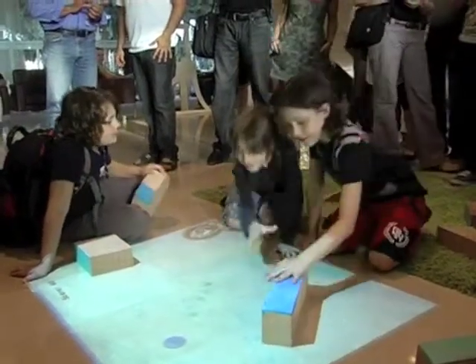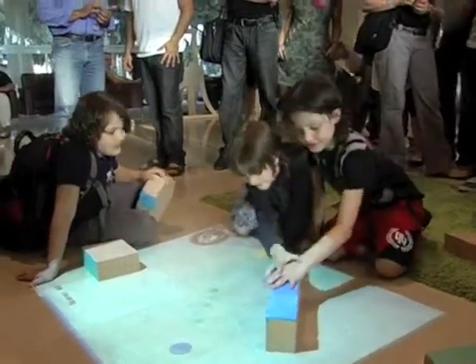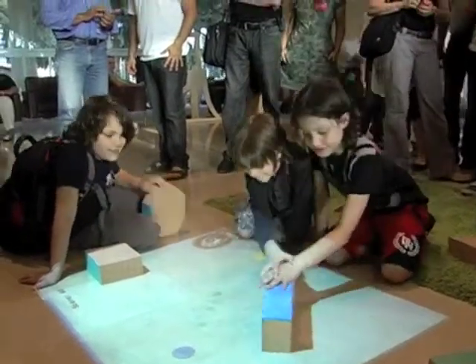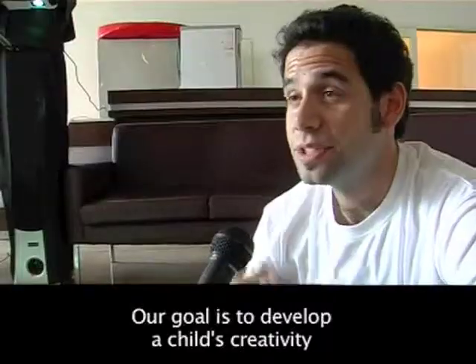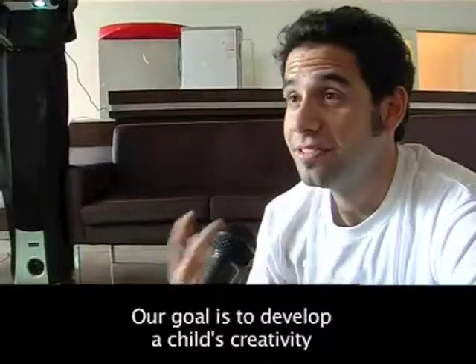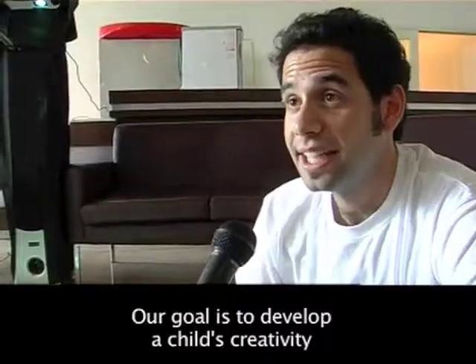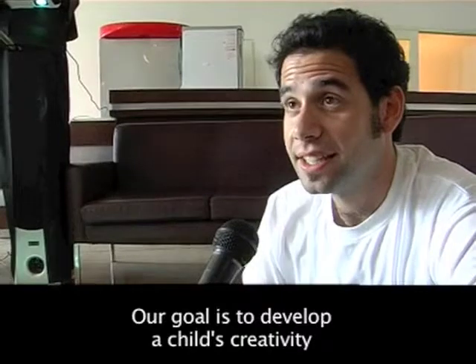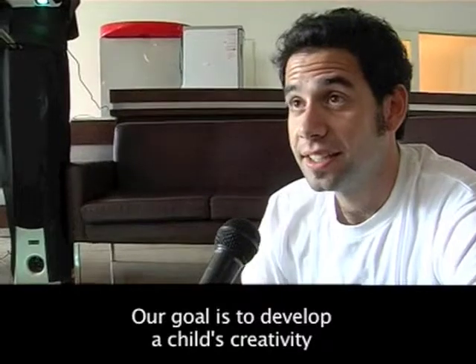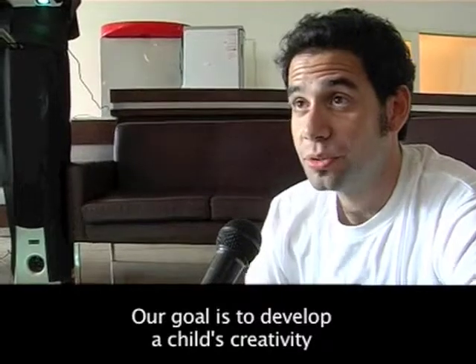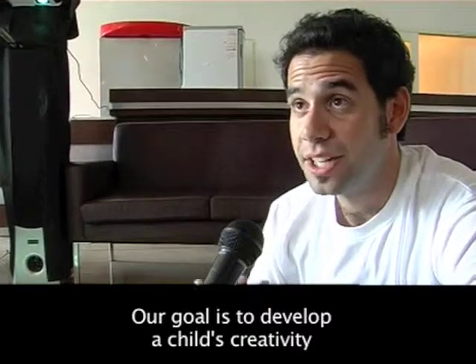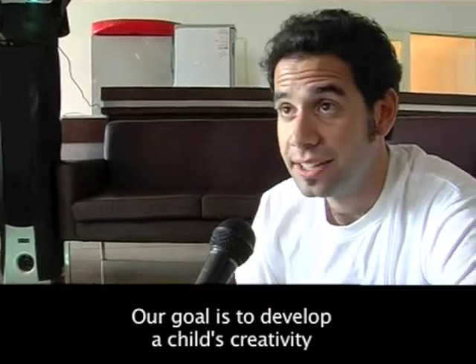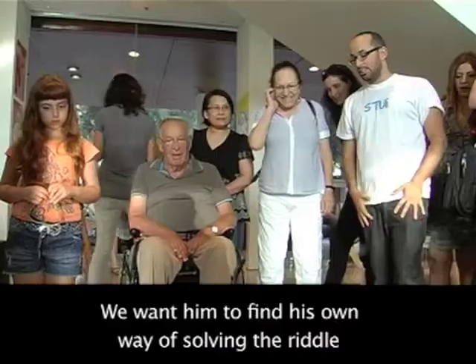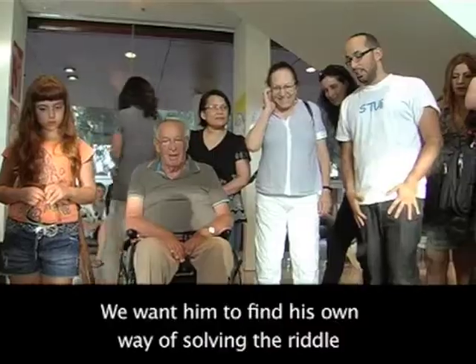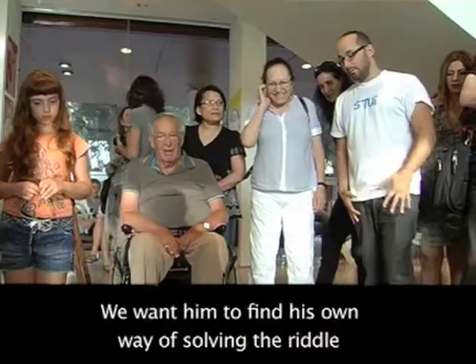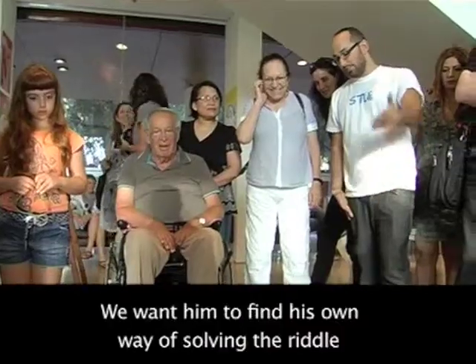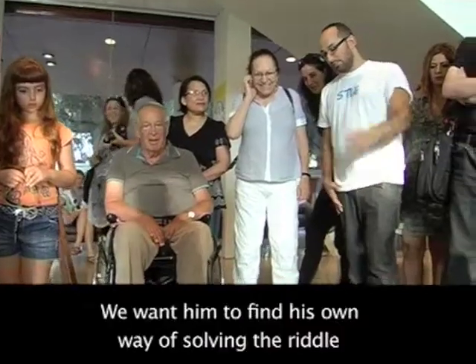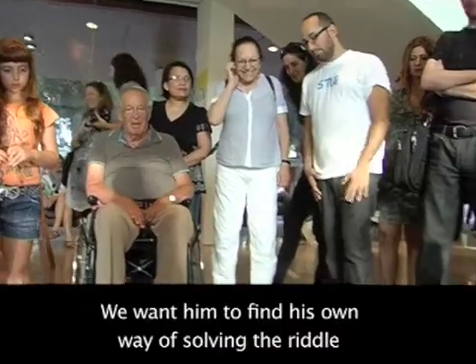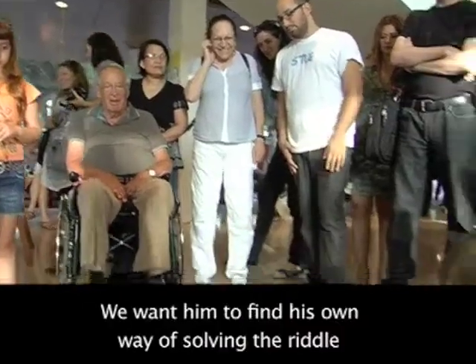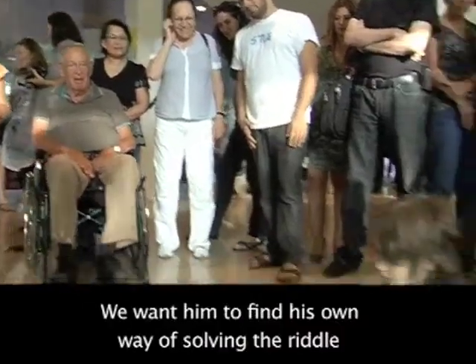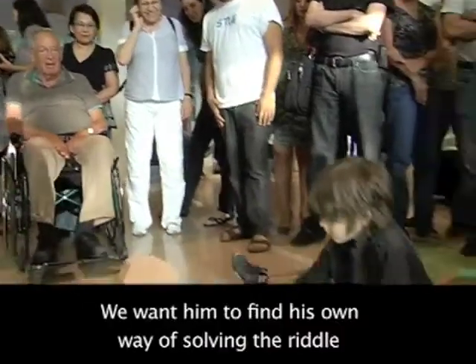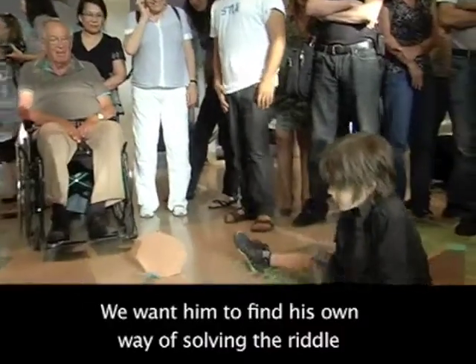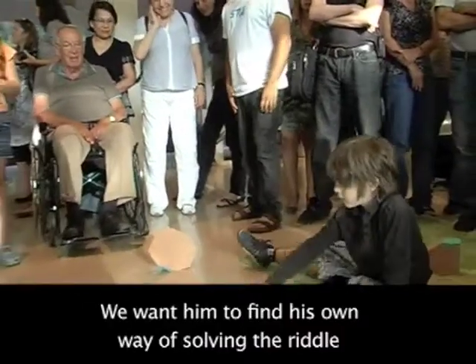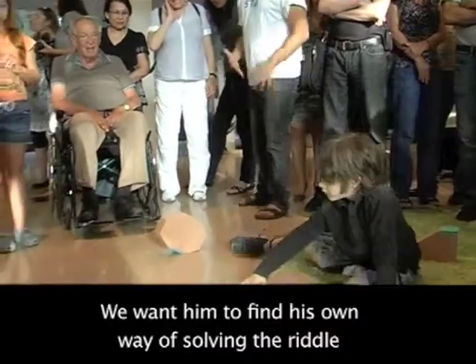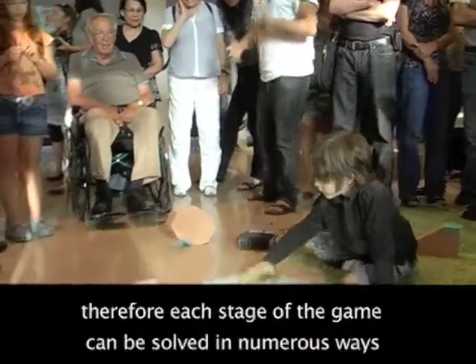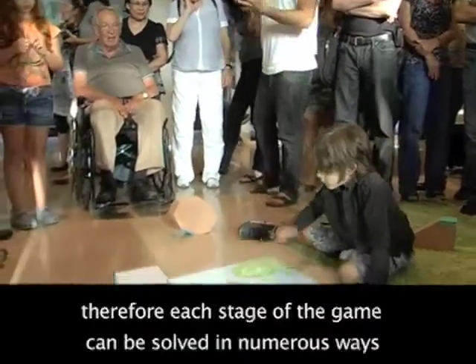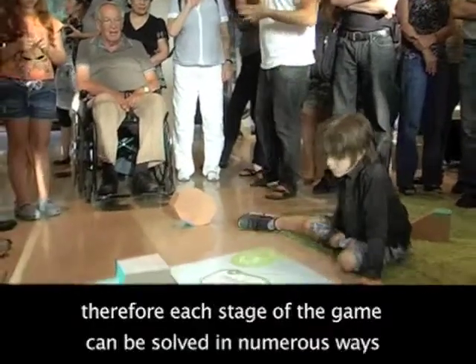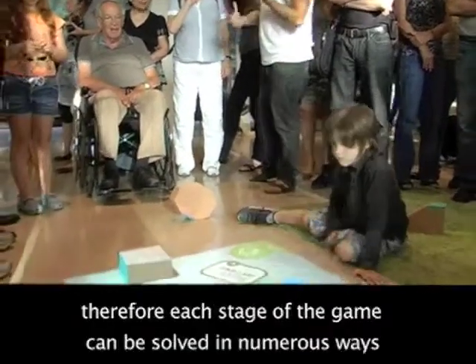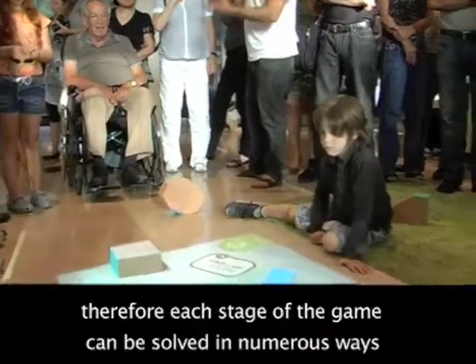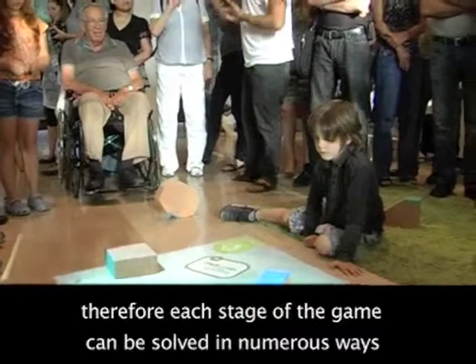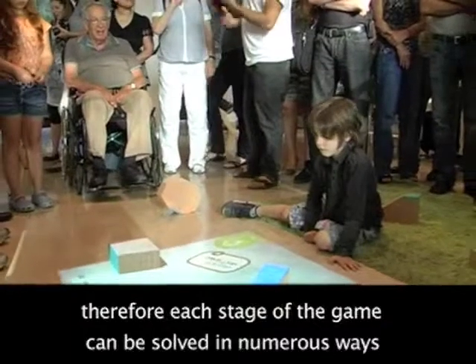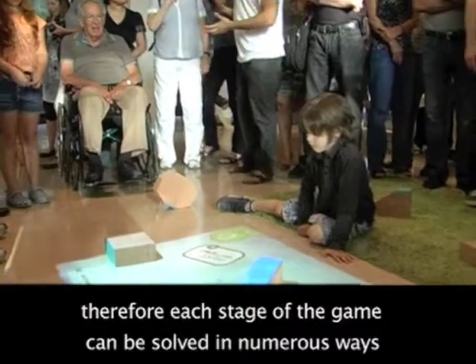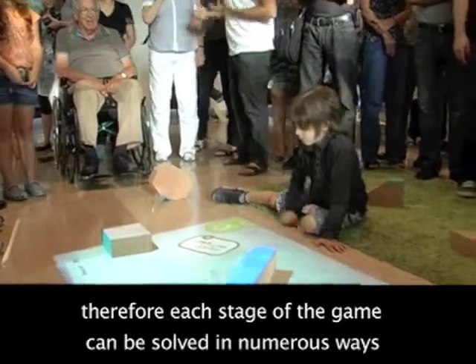We want to expand the creativity of the child. We want to use the tools that he can't do otherwise, because in every step it's possible to use a lot of tools.